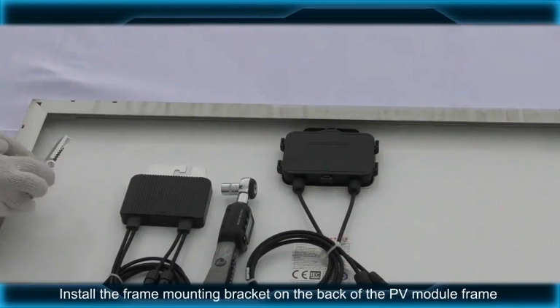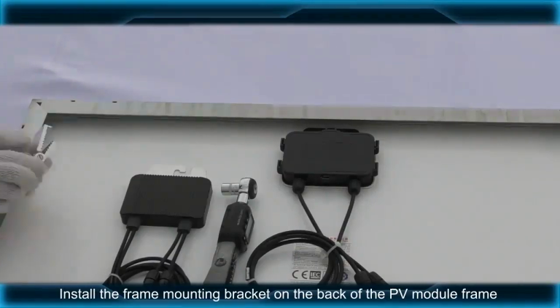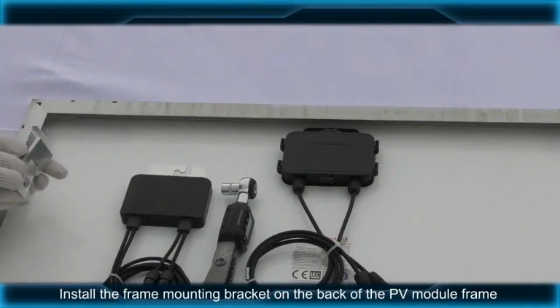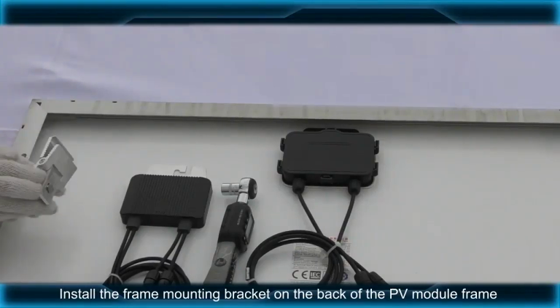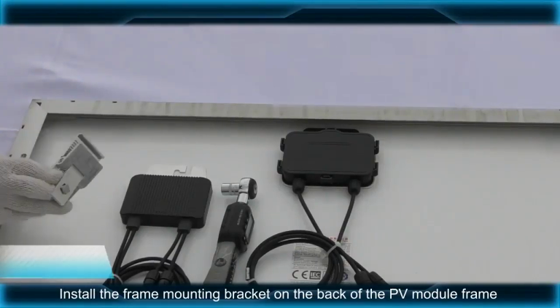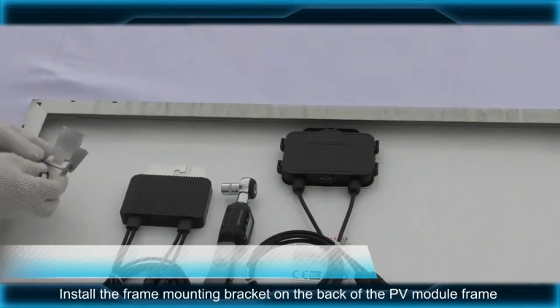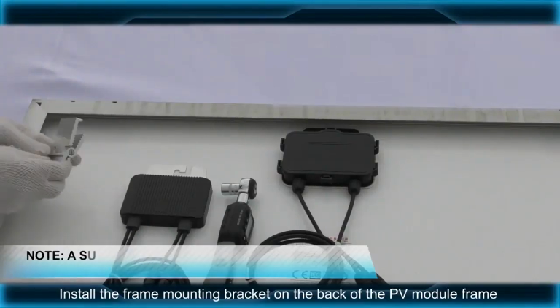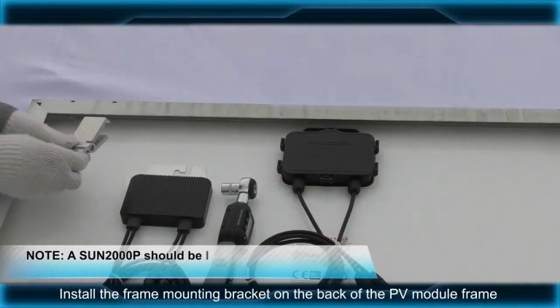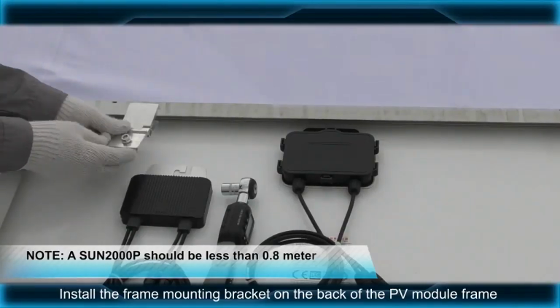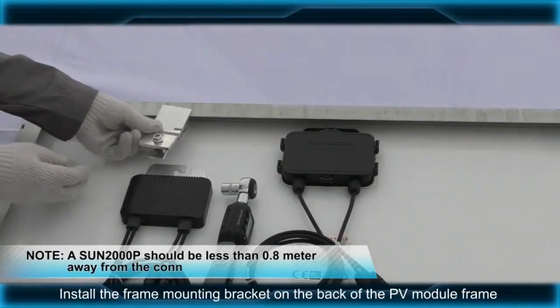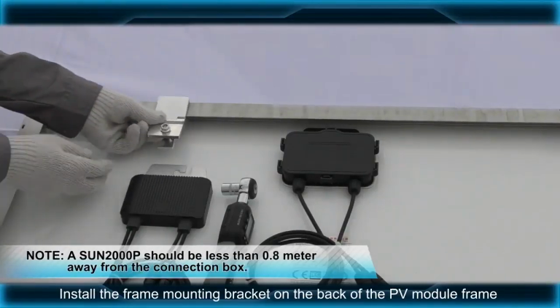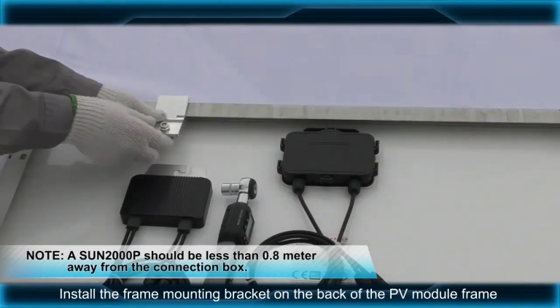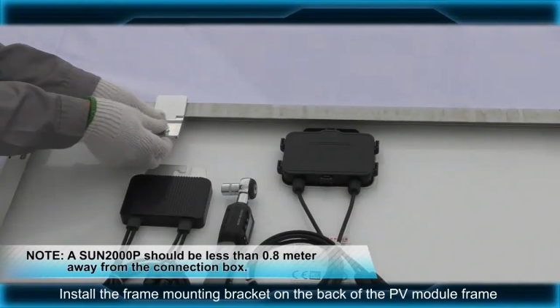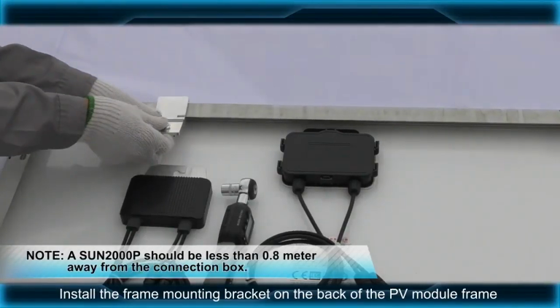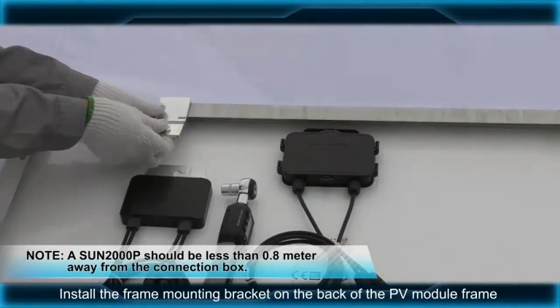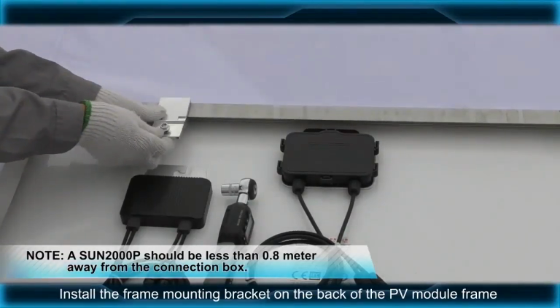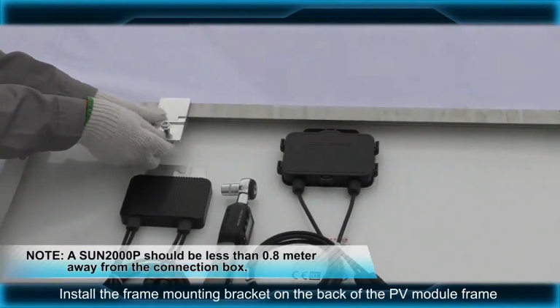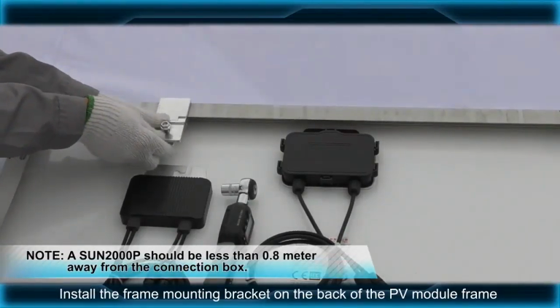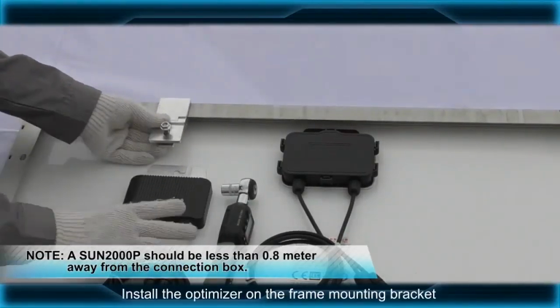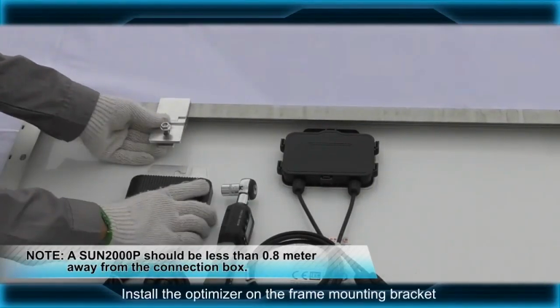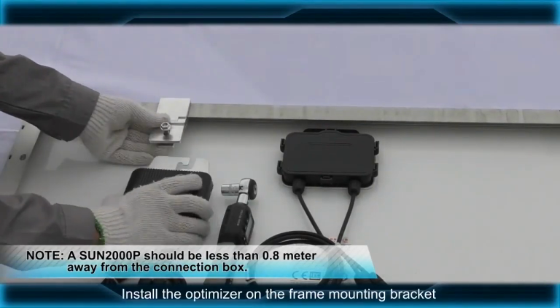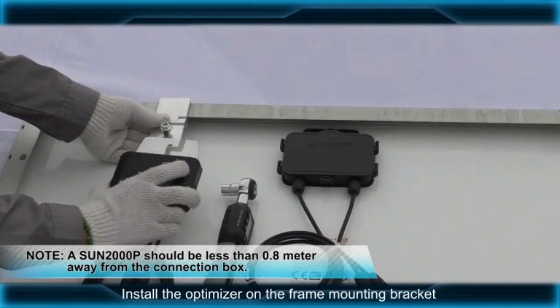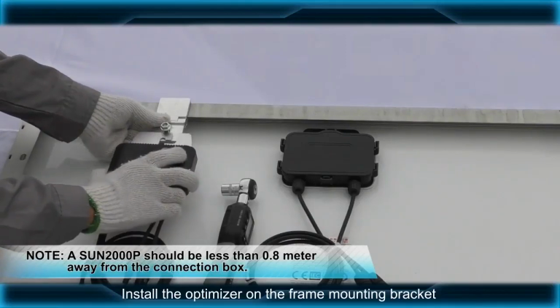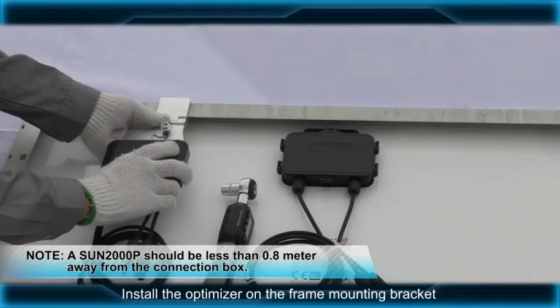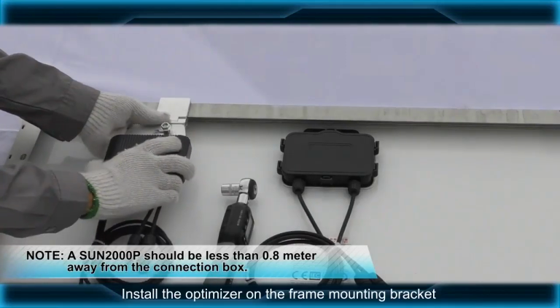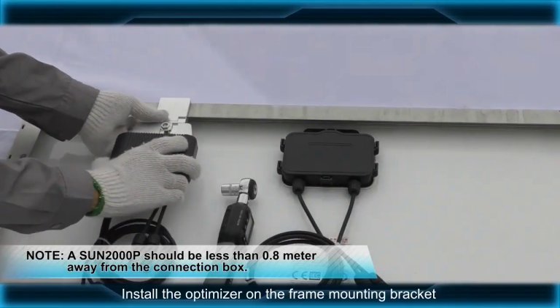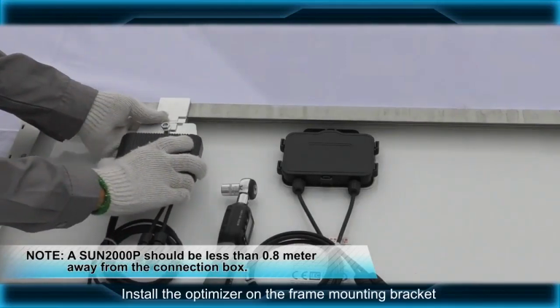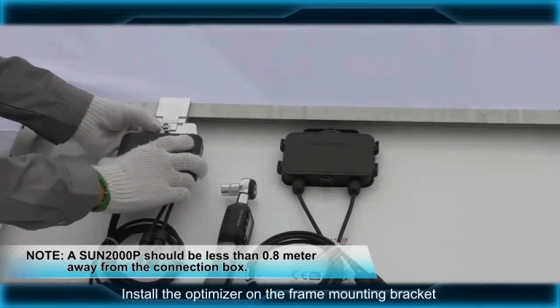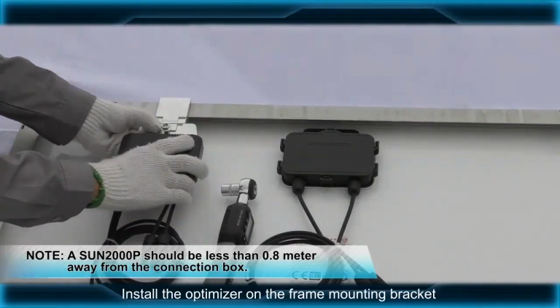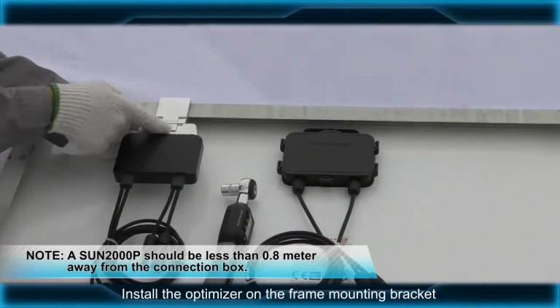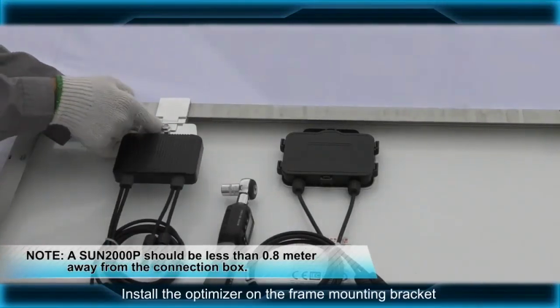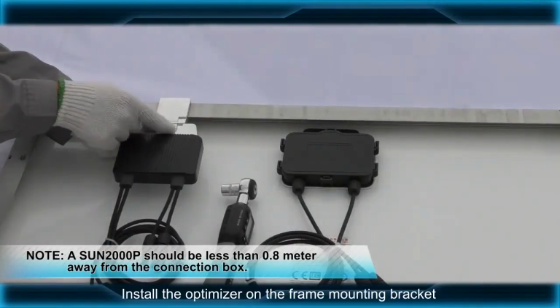Install the frame mounting bracket on the back of the PV module frame. Install the optimizer on the frame mounting bracket.